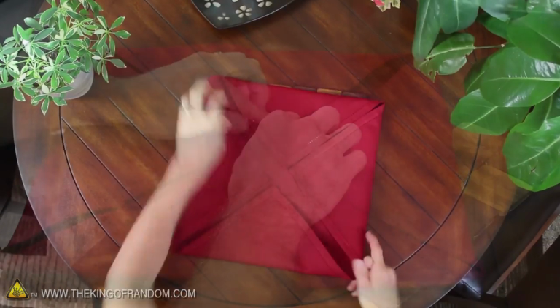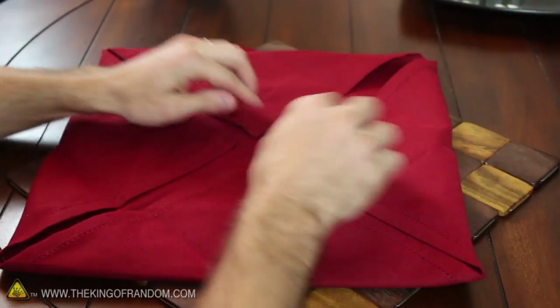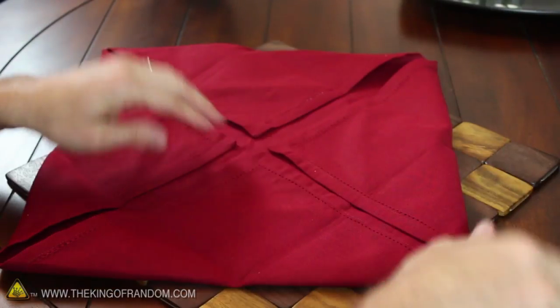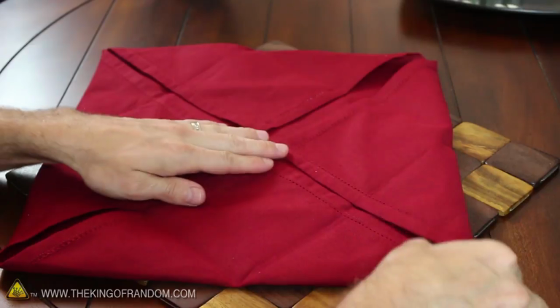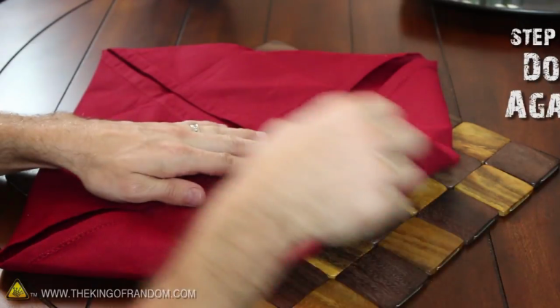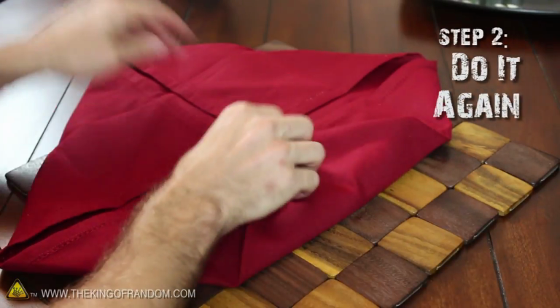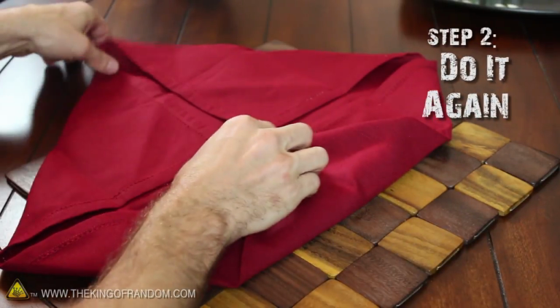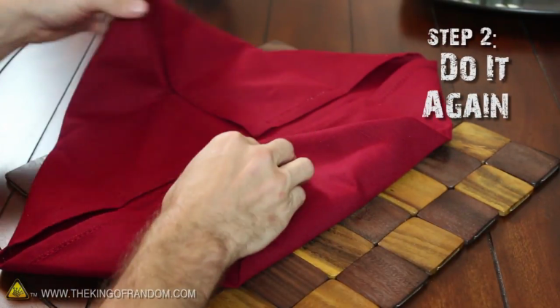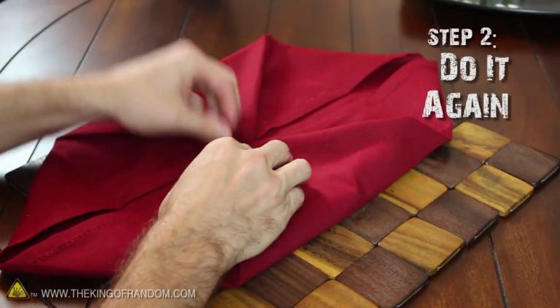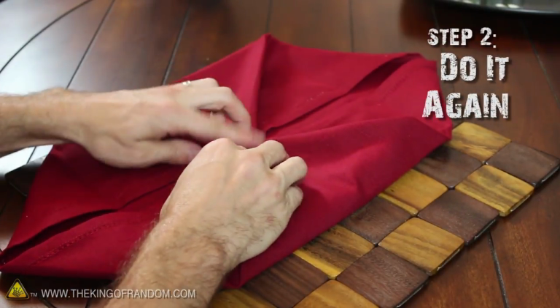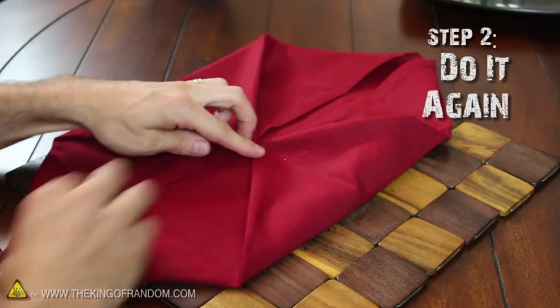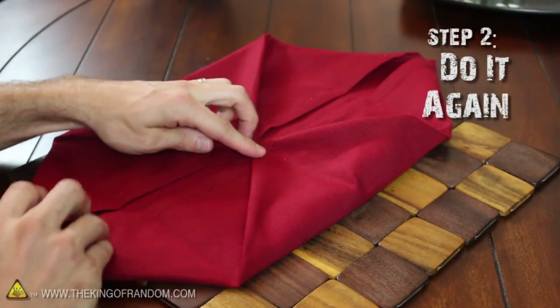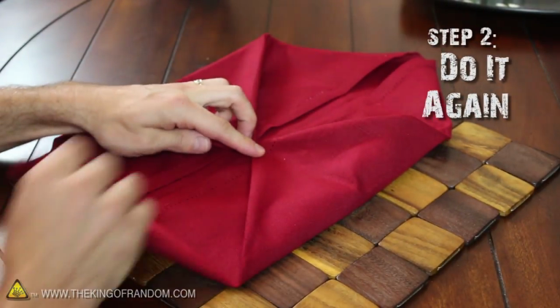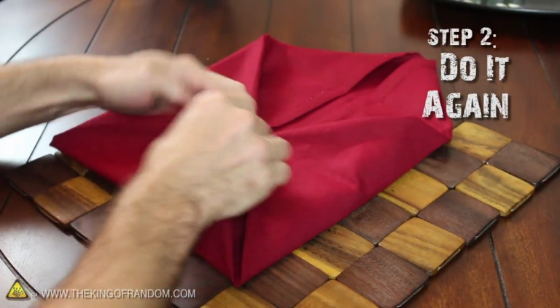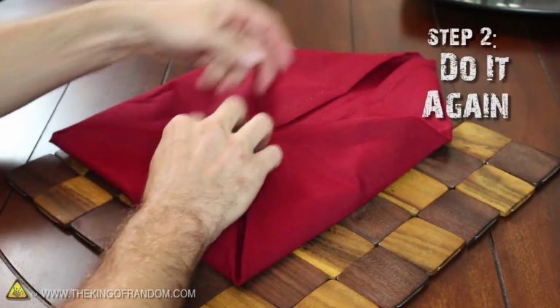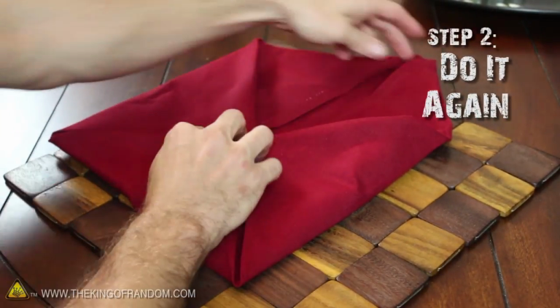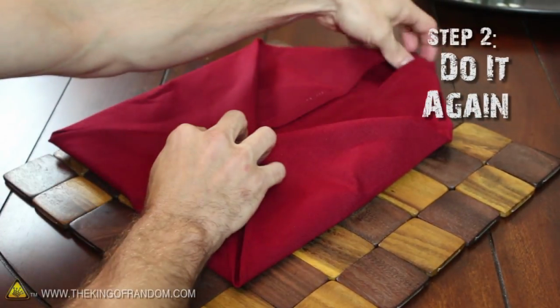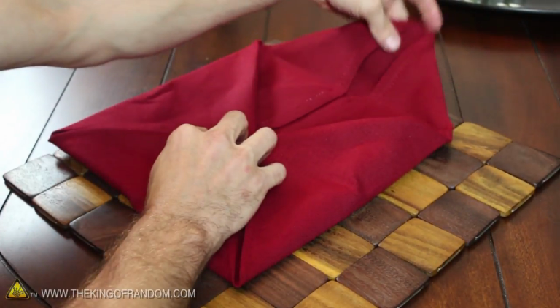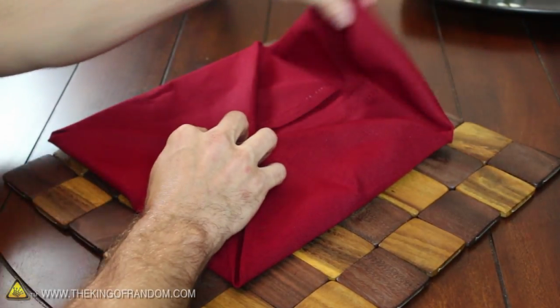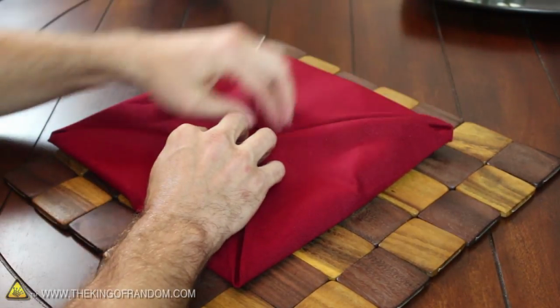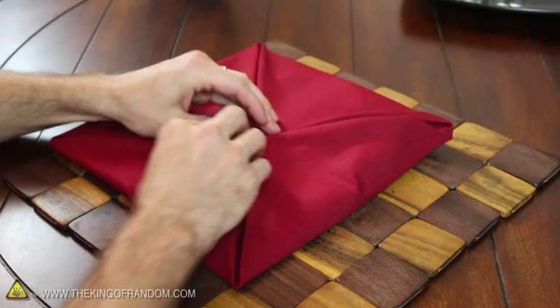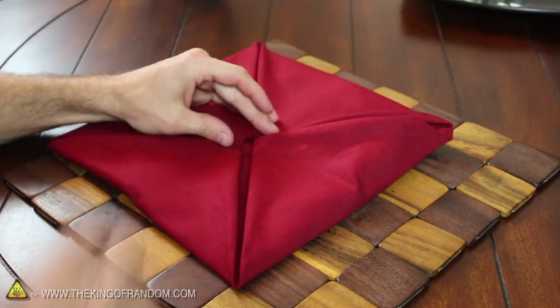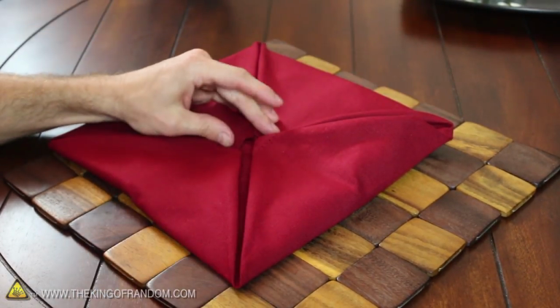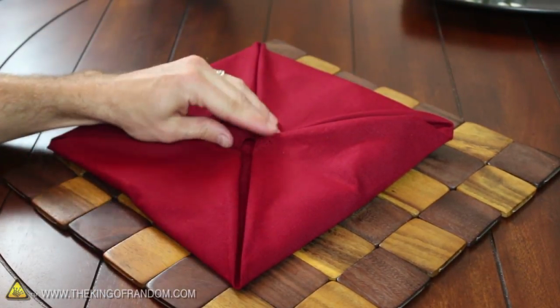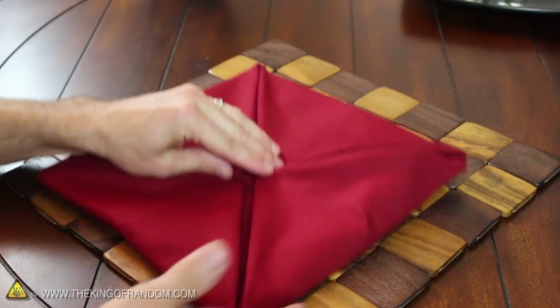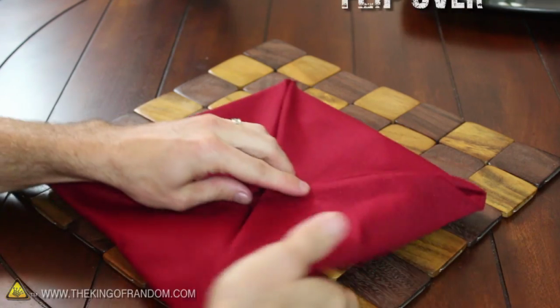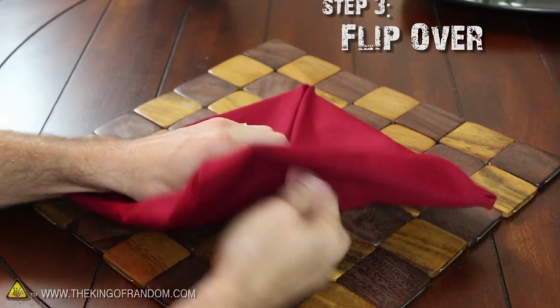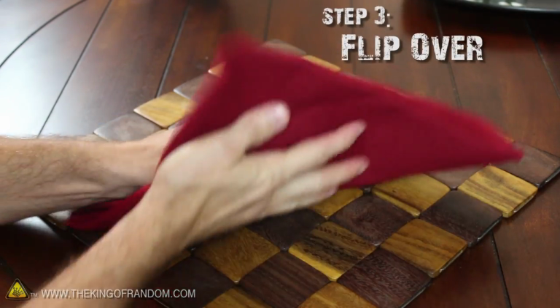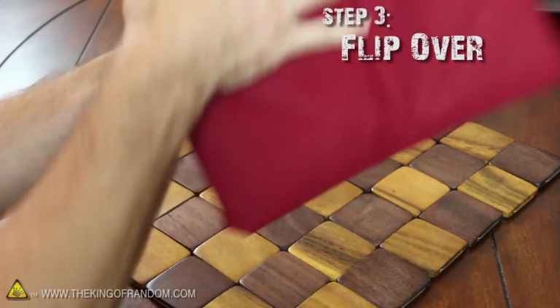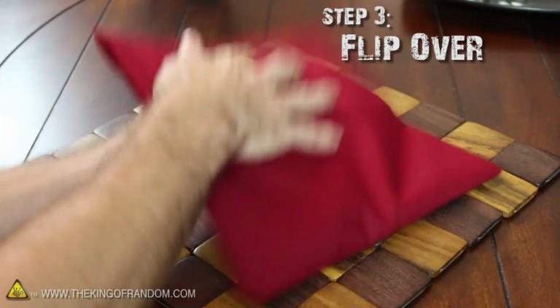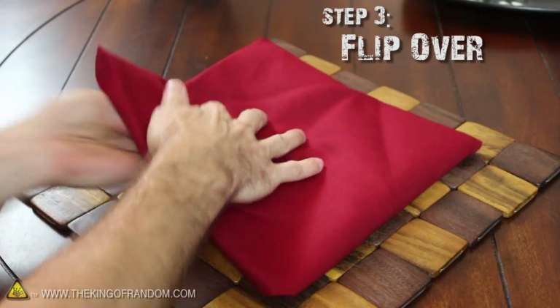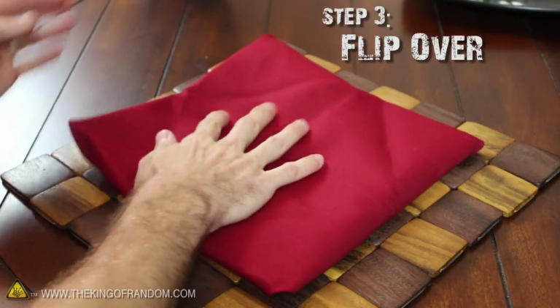The next step is to take the four new corners and fold them into the center as well. Now just hold everything together at the middle and flip the napkin over.